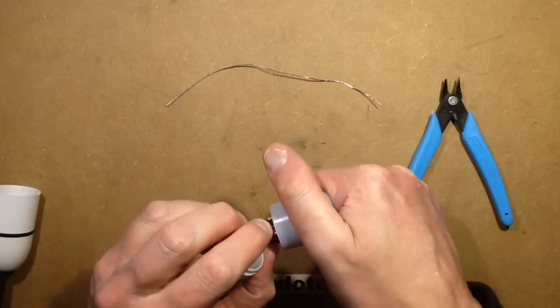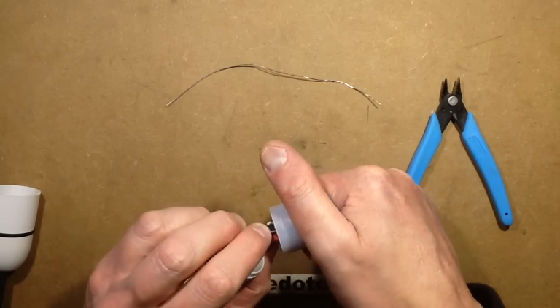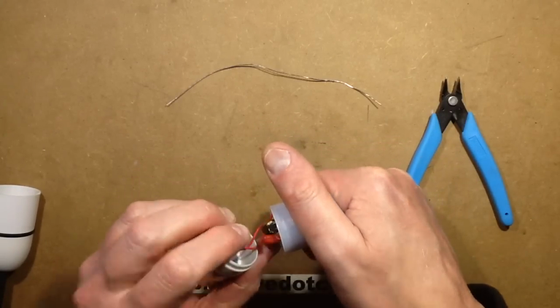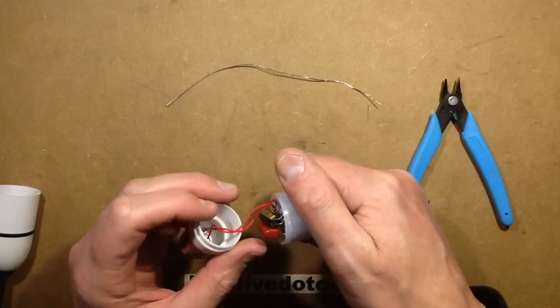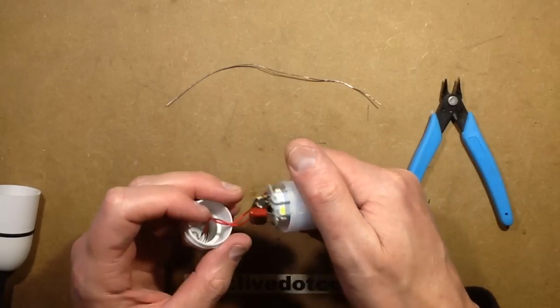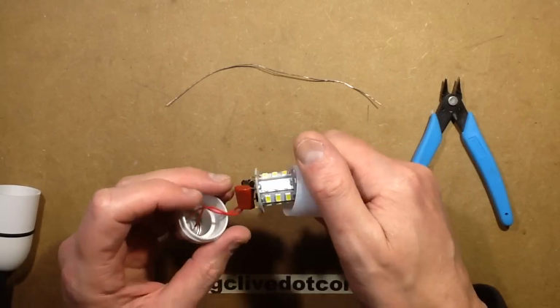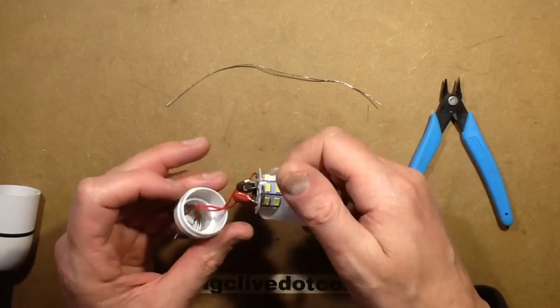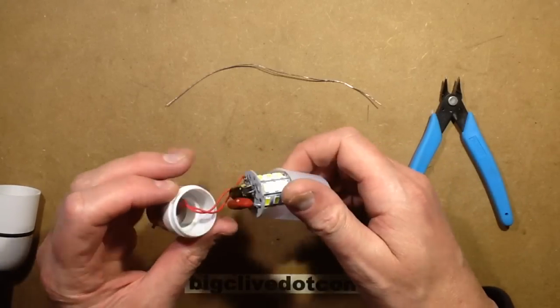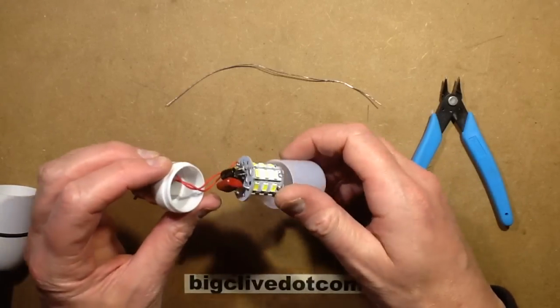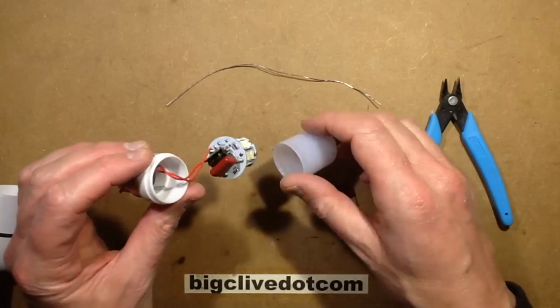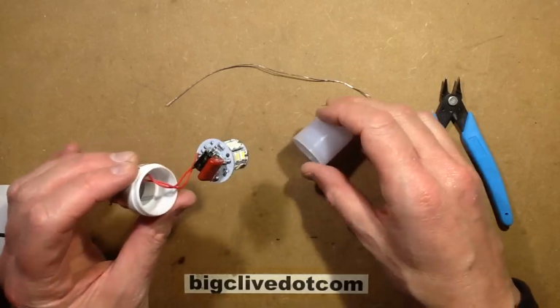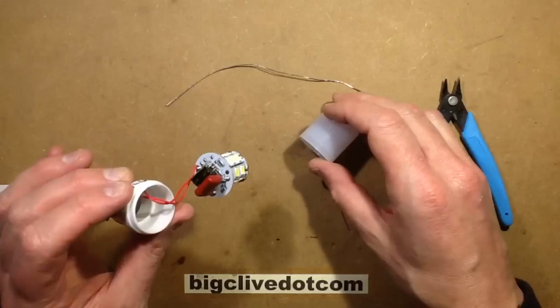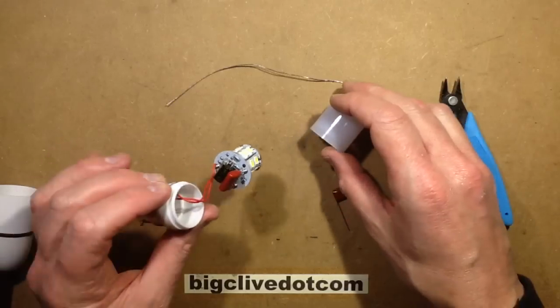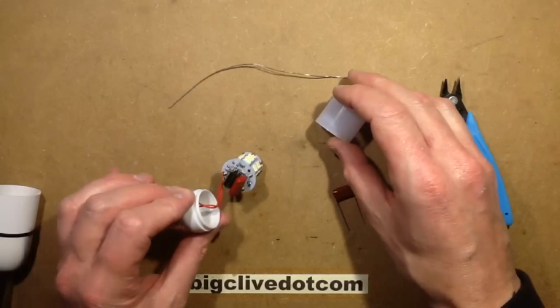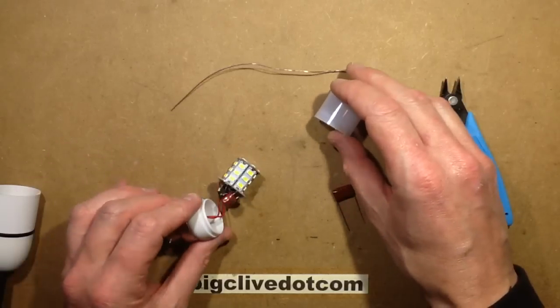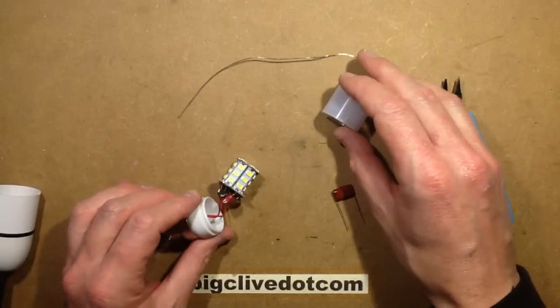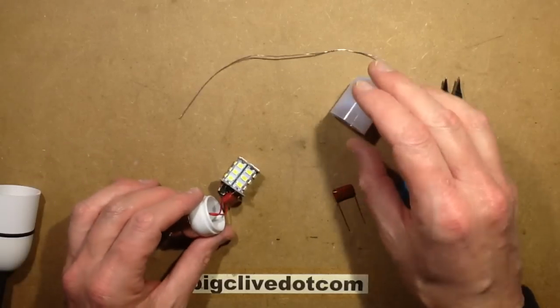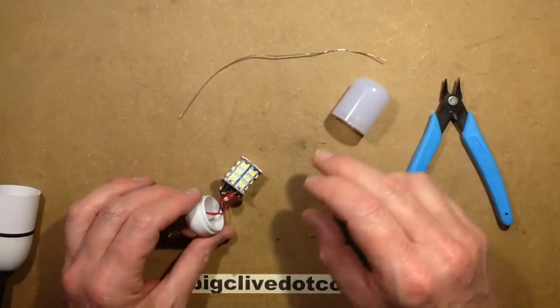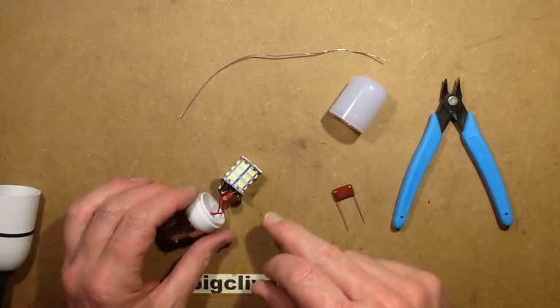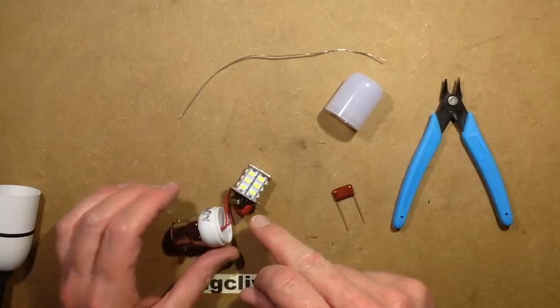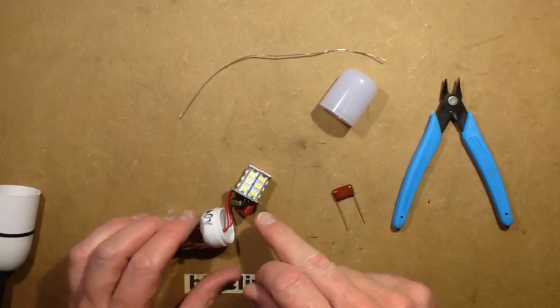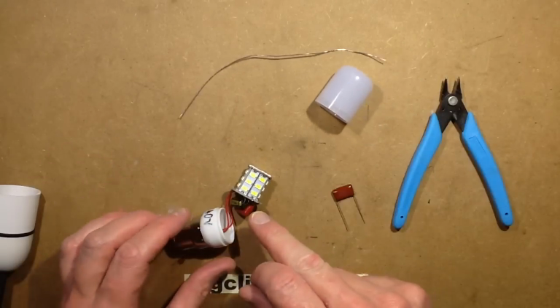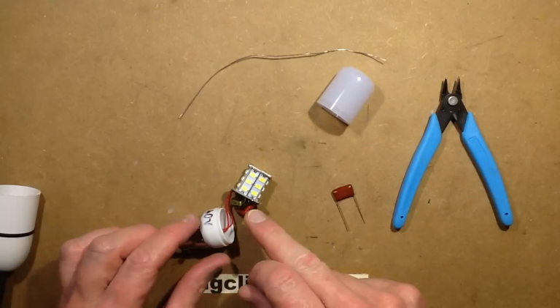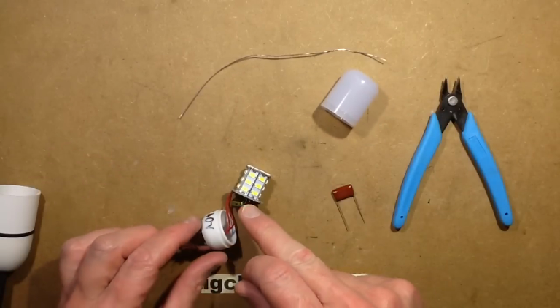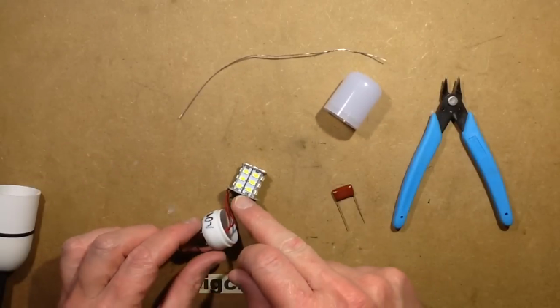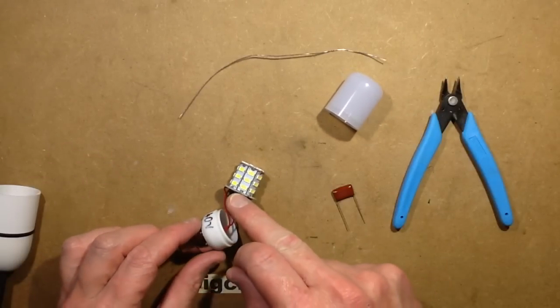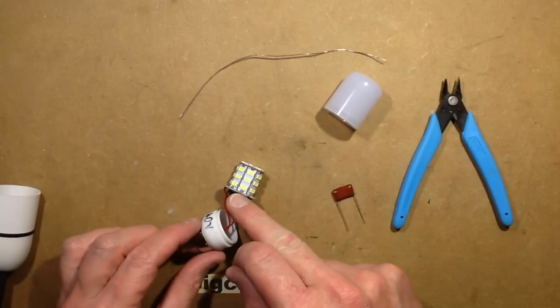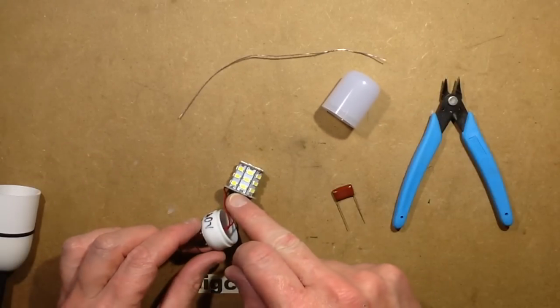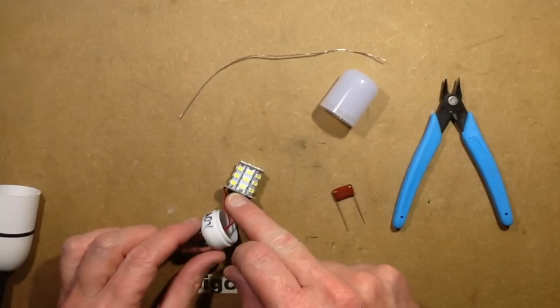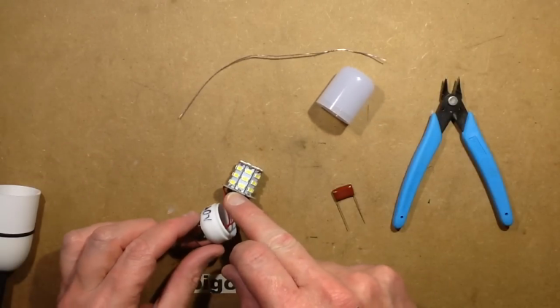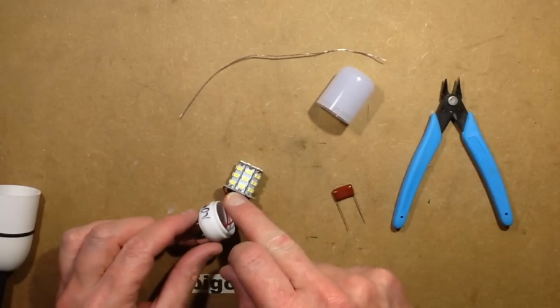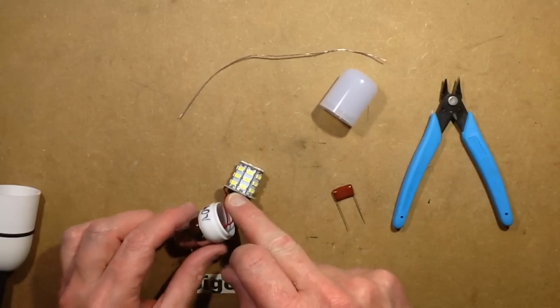This is where I should really discharge that. I'll just discharge it with my finger. Yeah, there was nothing on it.